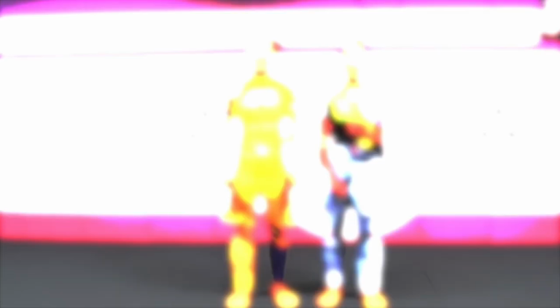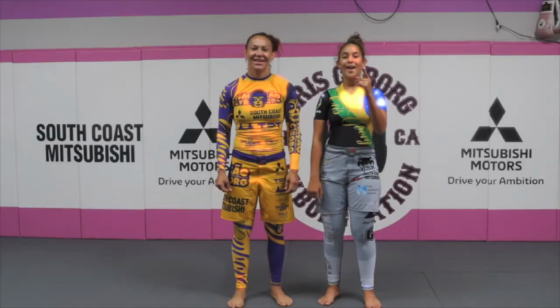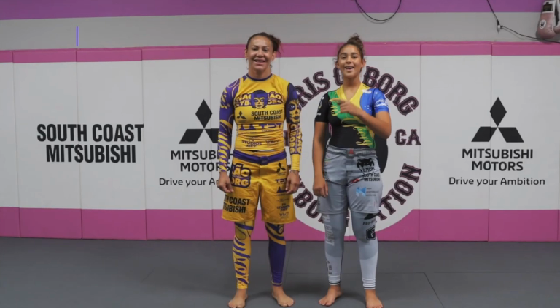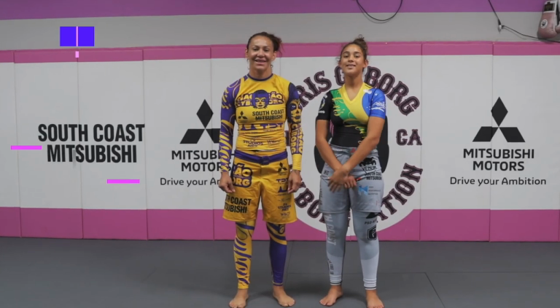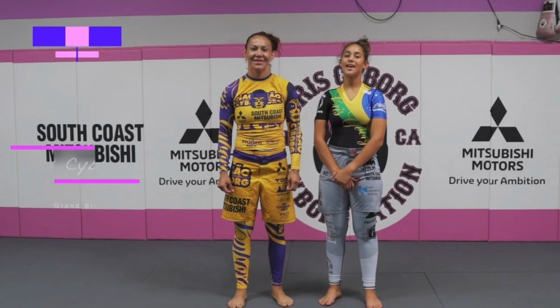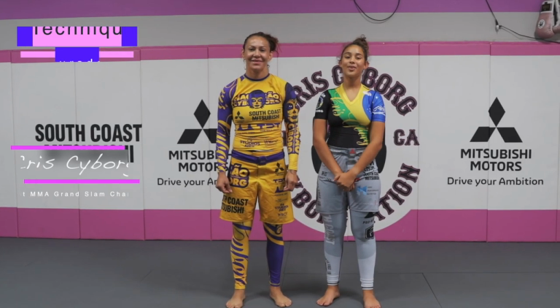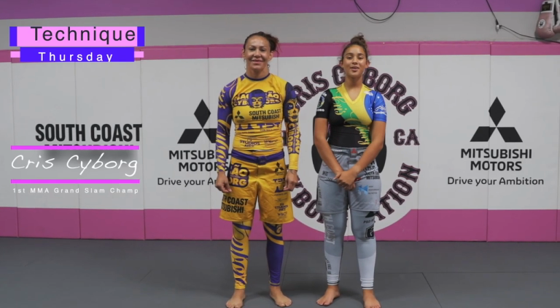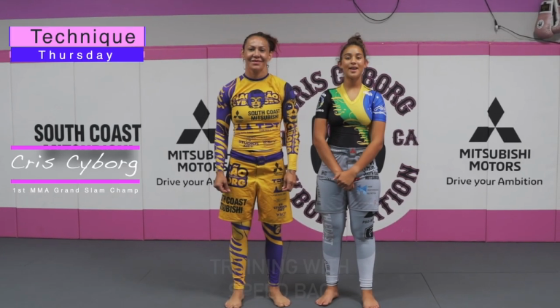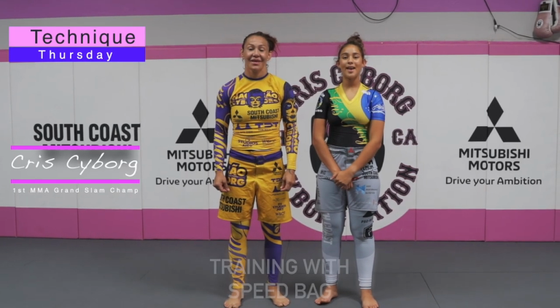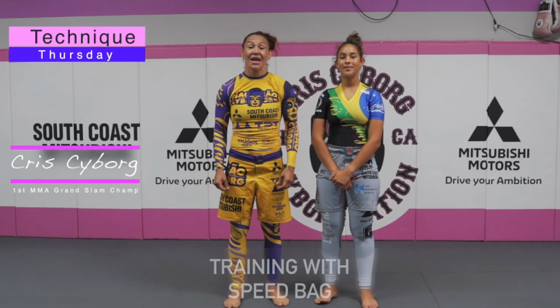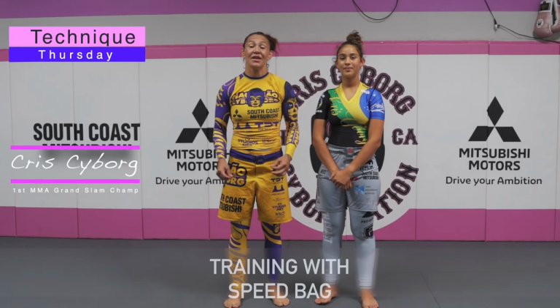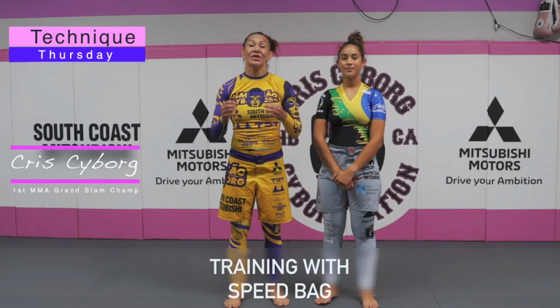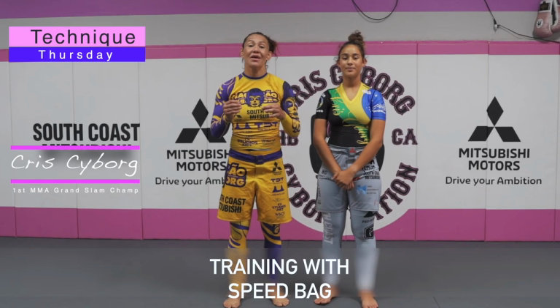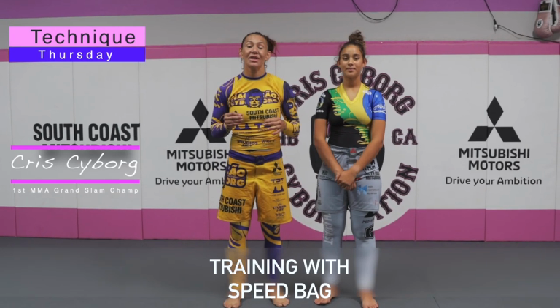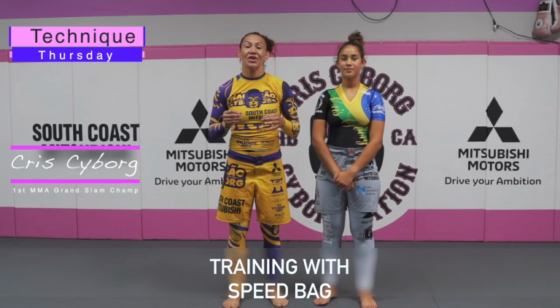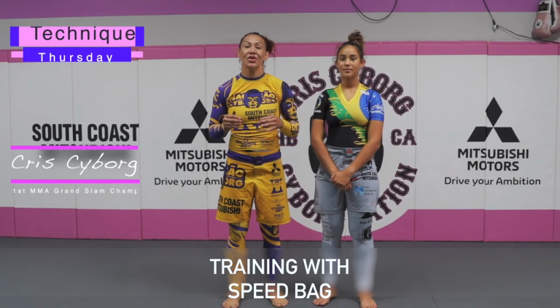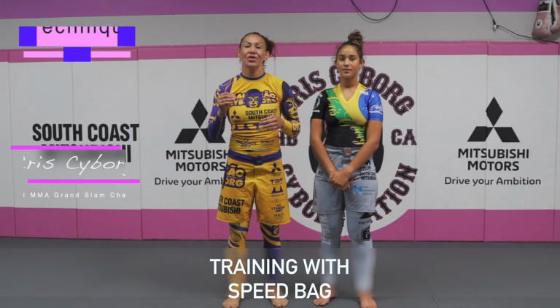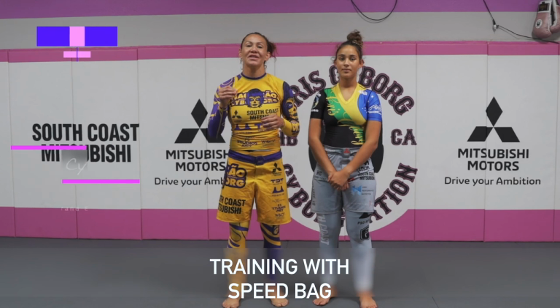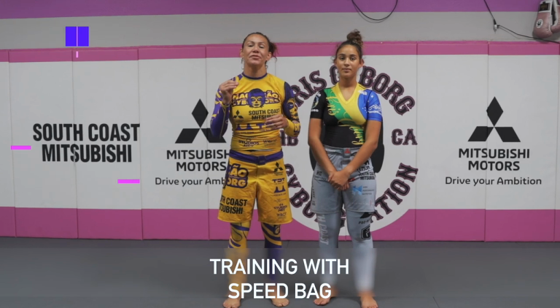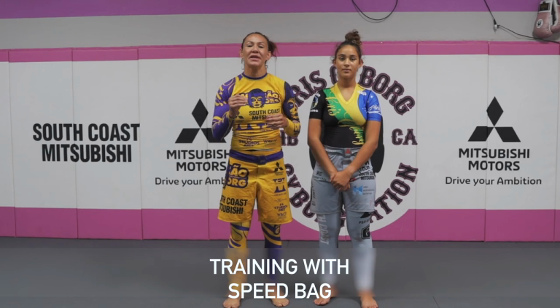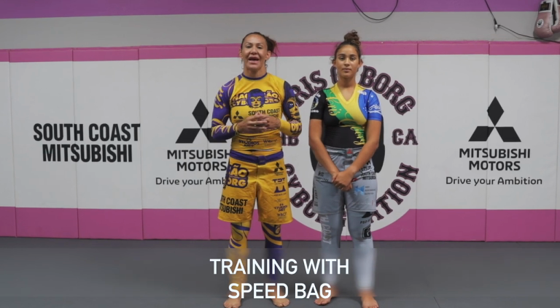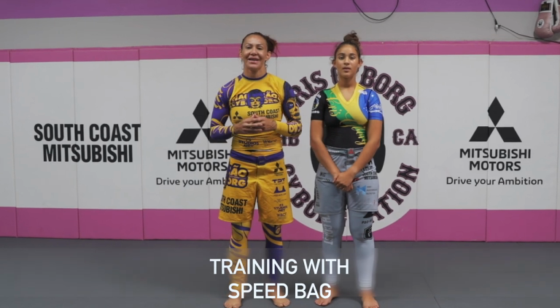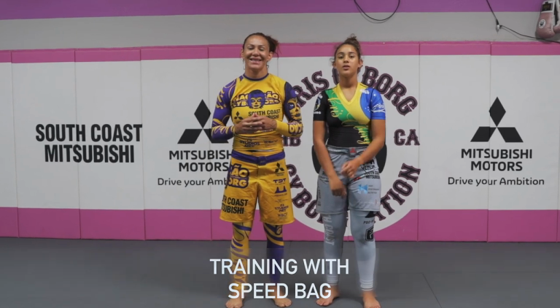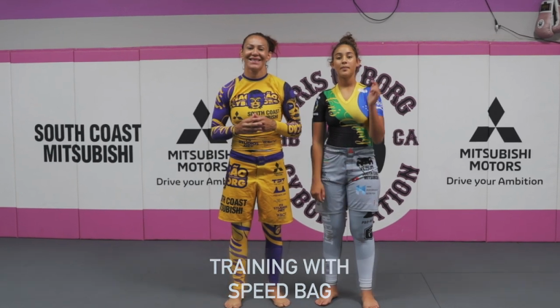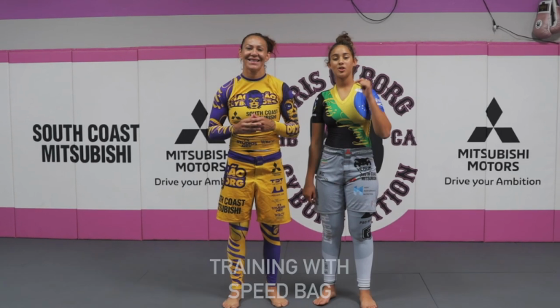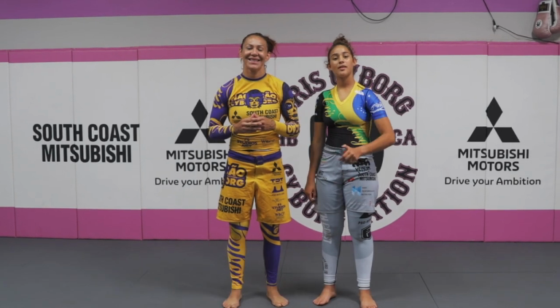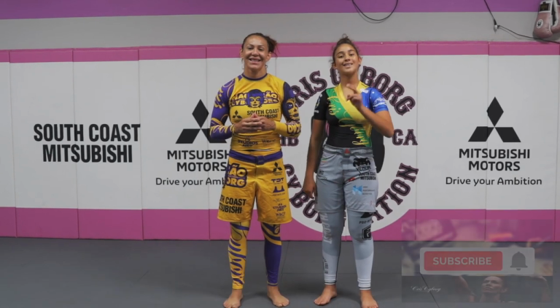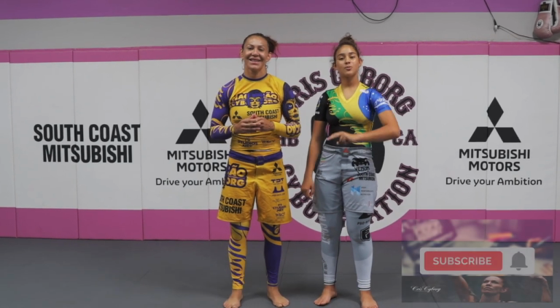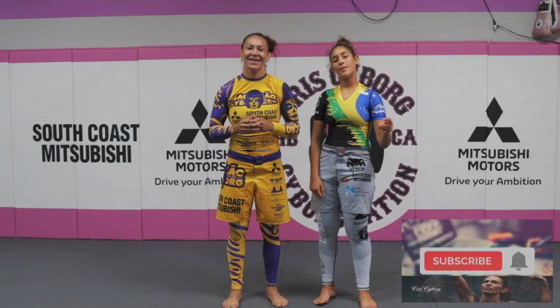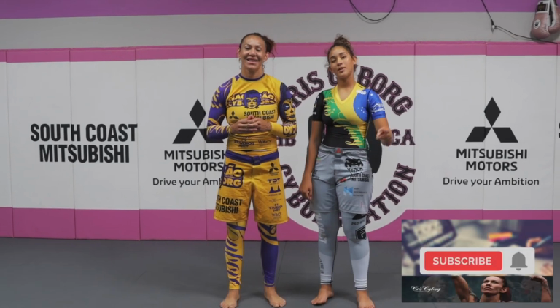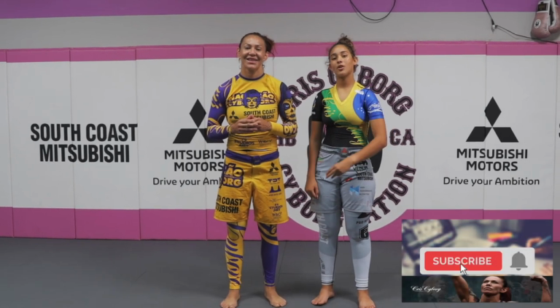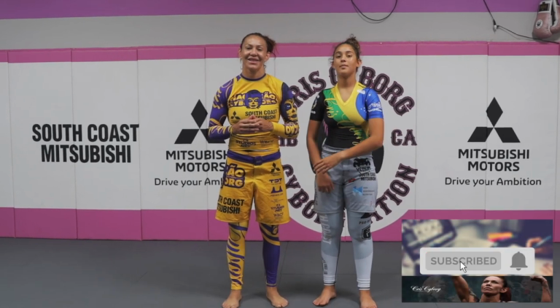Hey guys, Technique Thursday! Today I'm going to teach you how to use the speed bag. So make sure to like, subscribe and leave your comment.